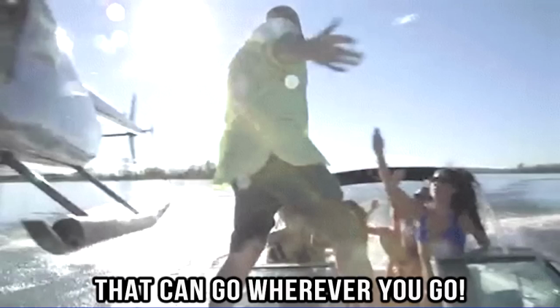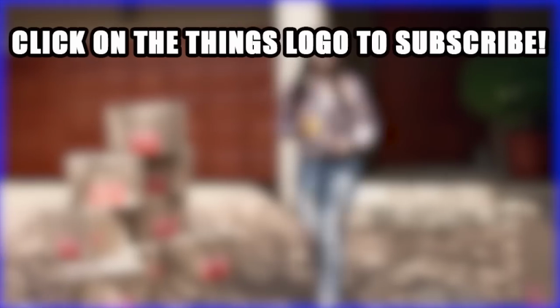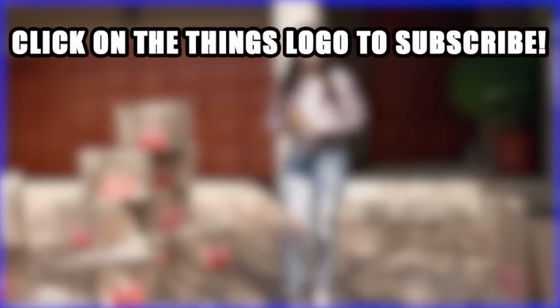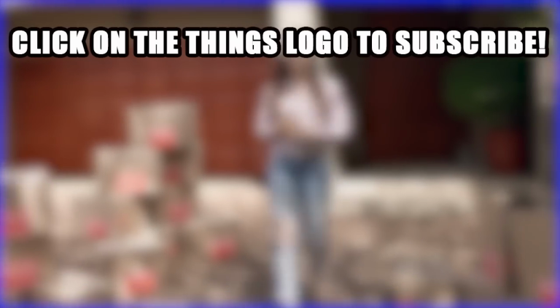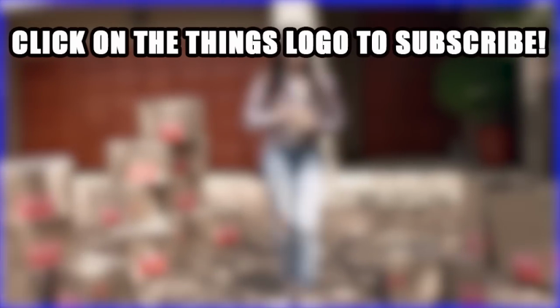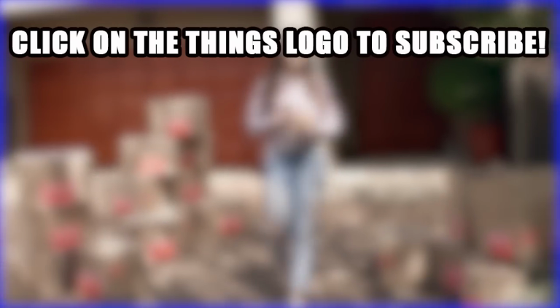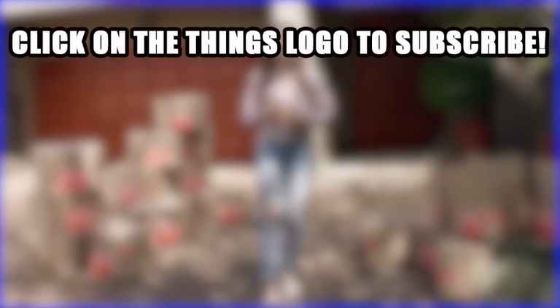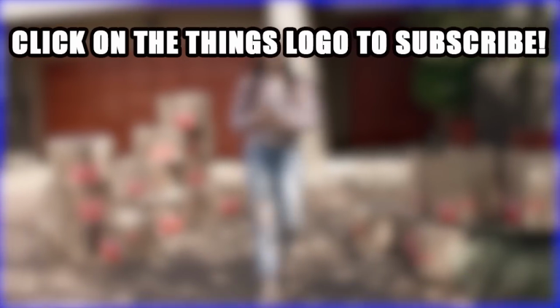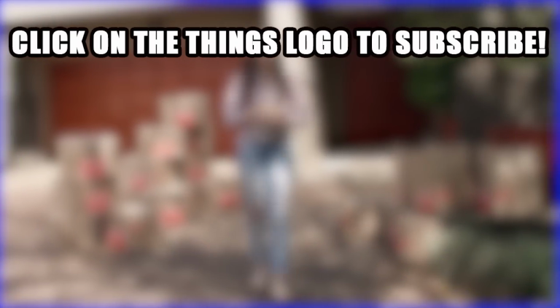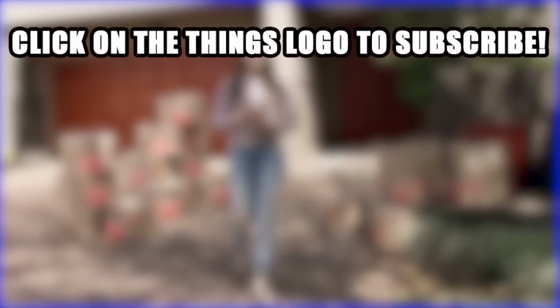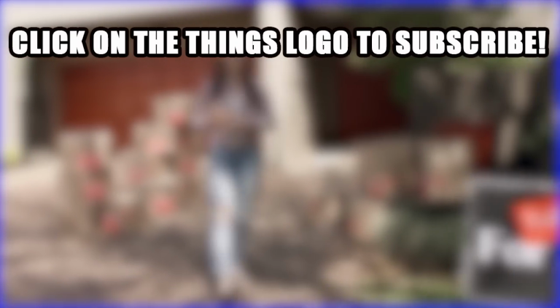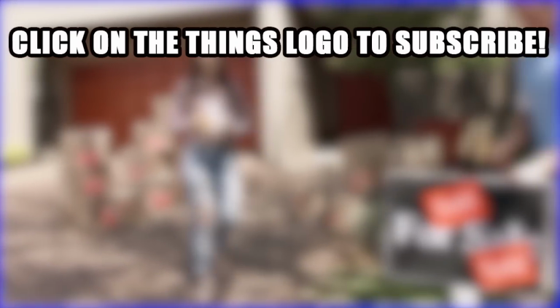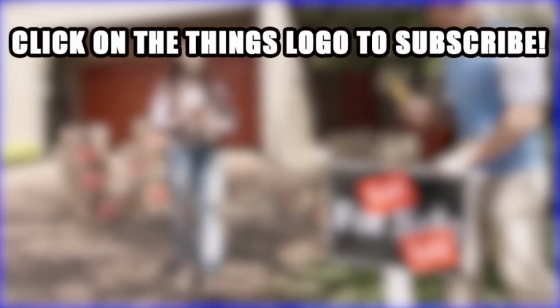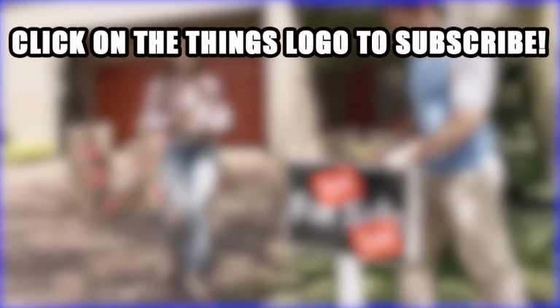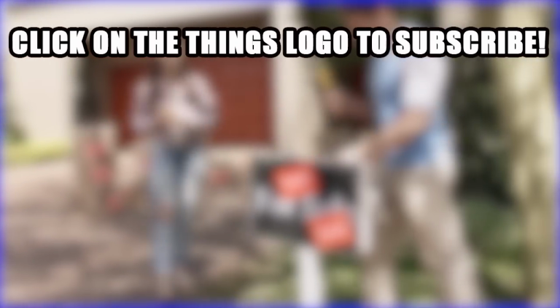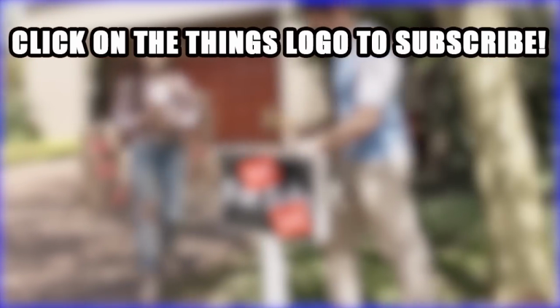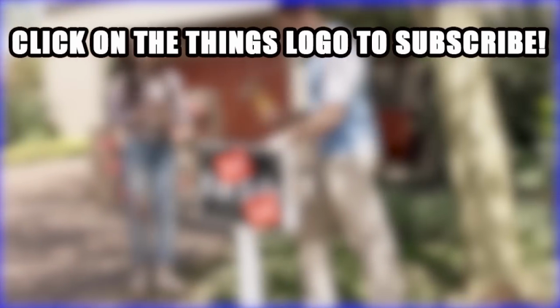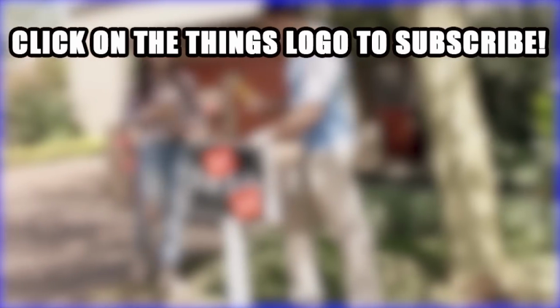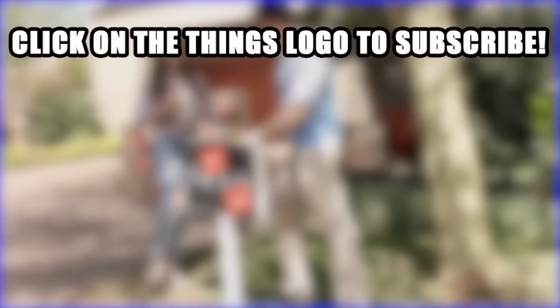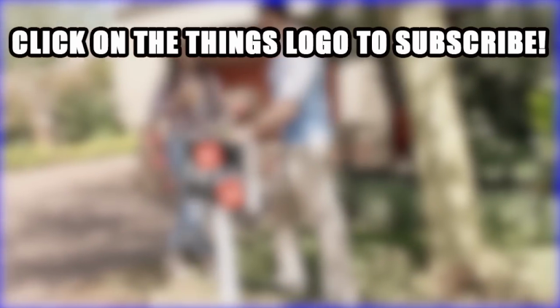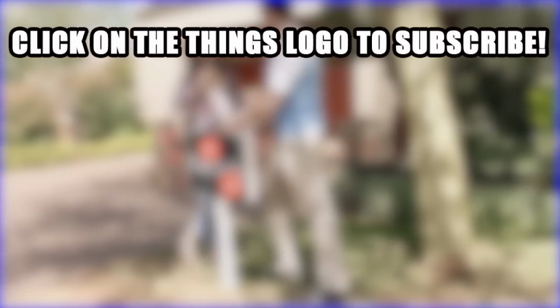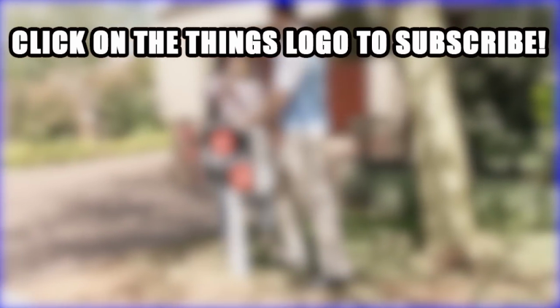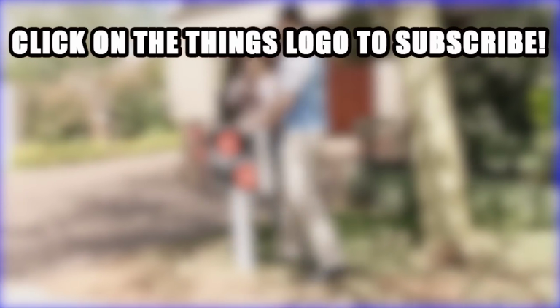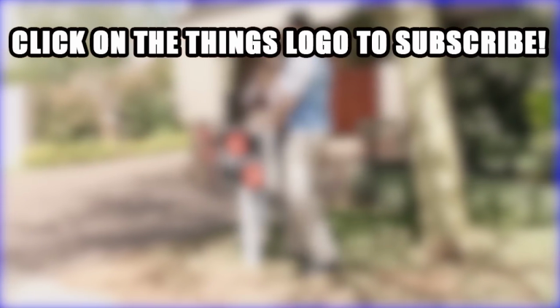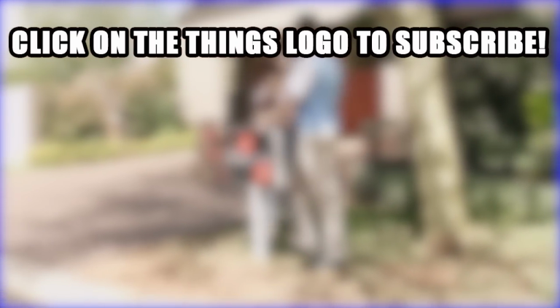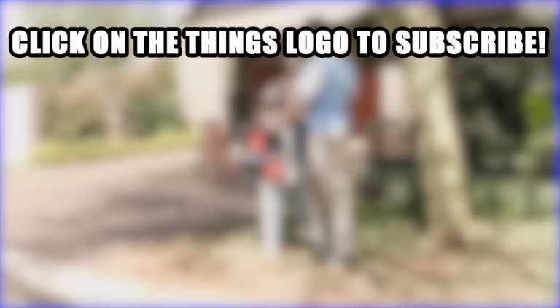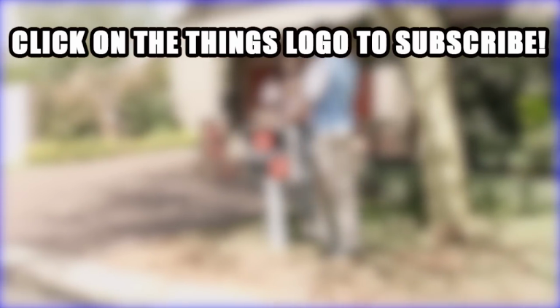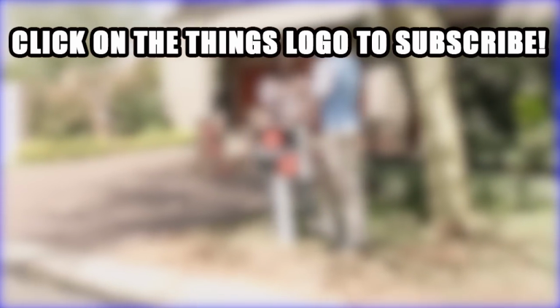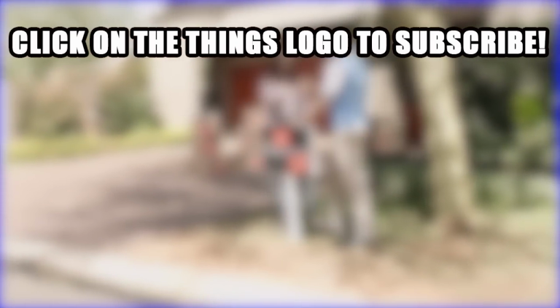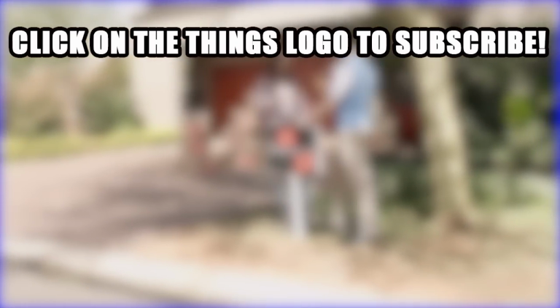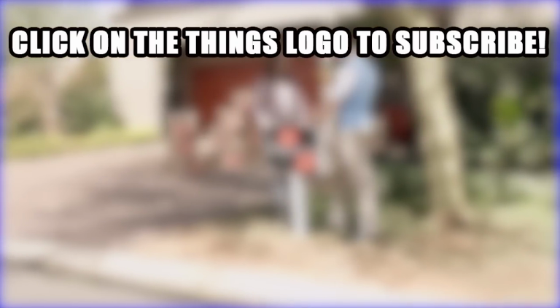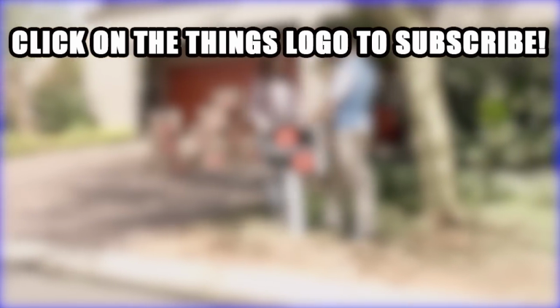Are you going to try any of these secret hiding hacks? React in the comments section below and don't forget to like this video and subscribe to The Things.